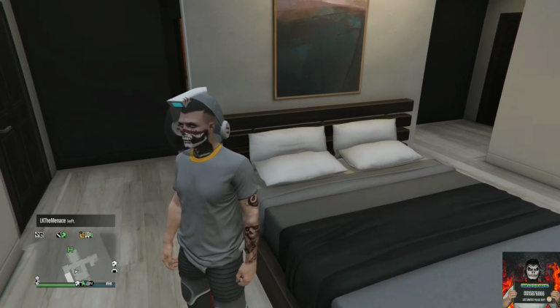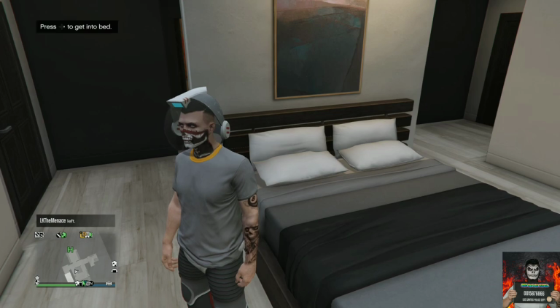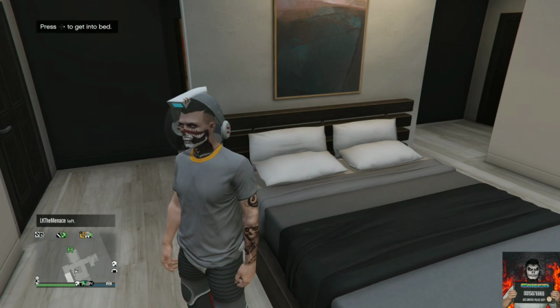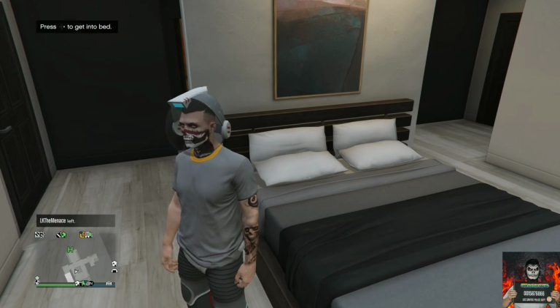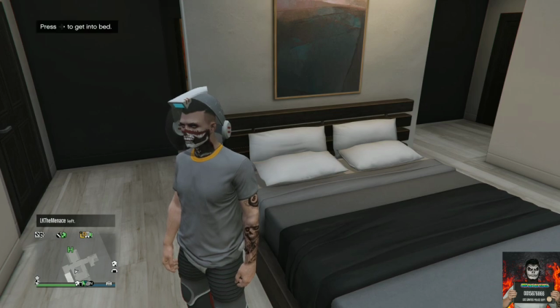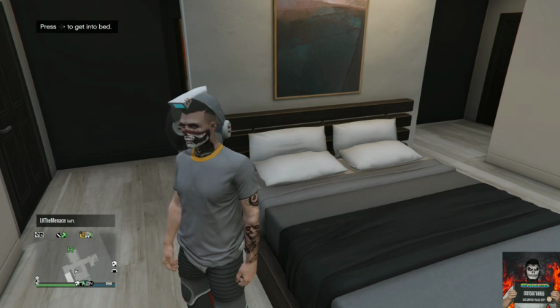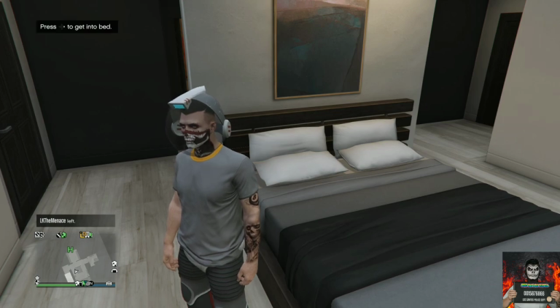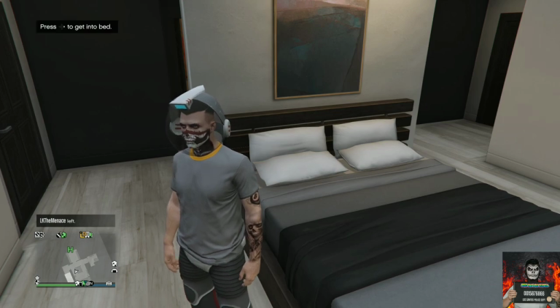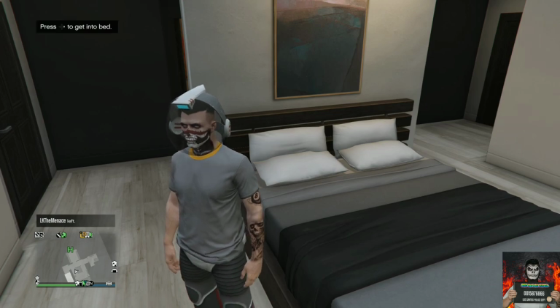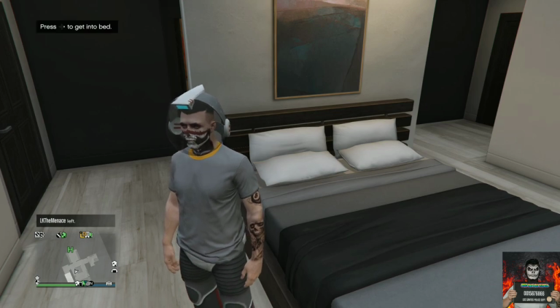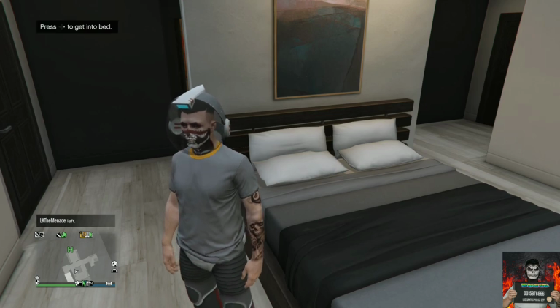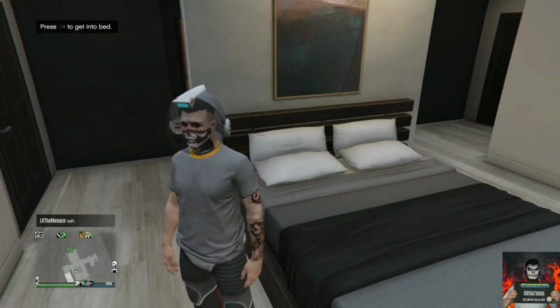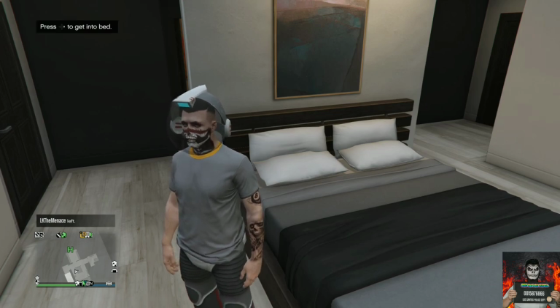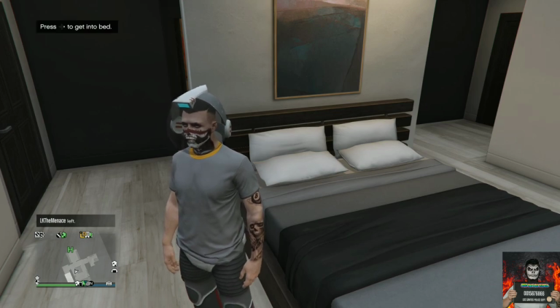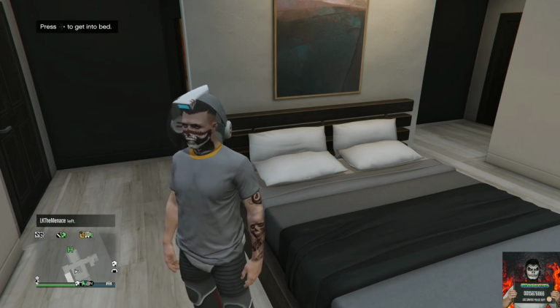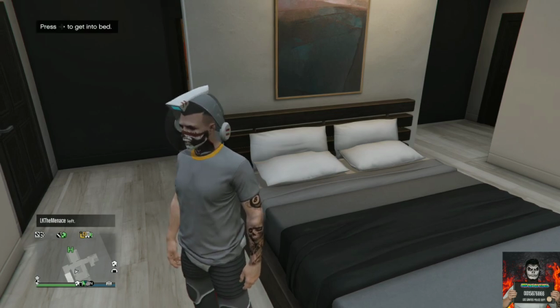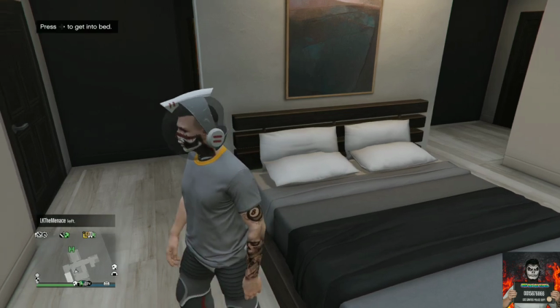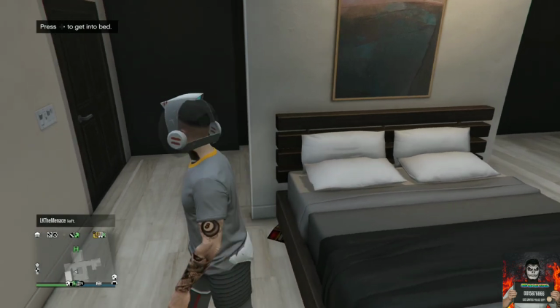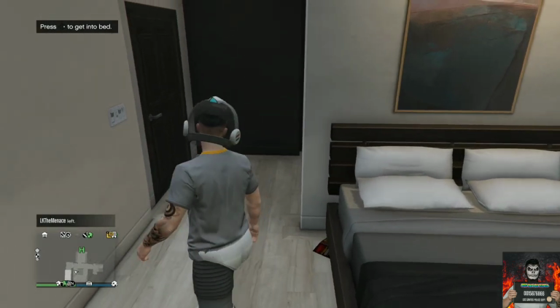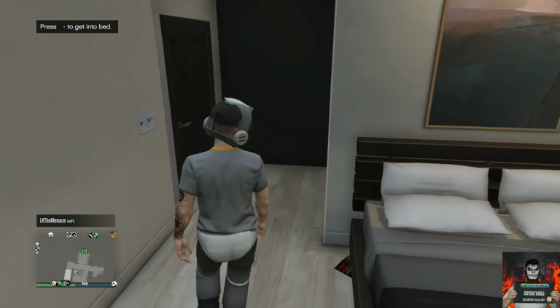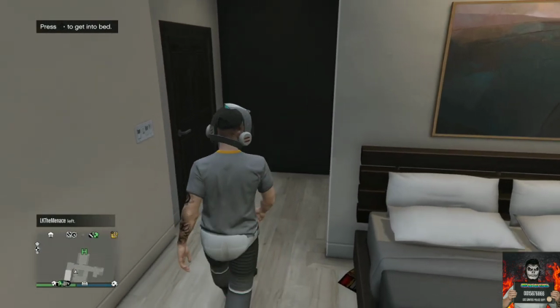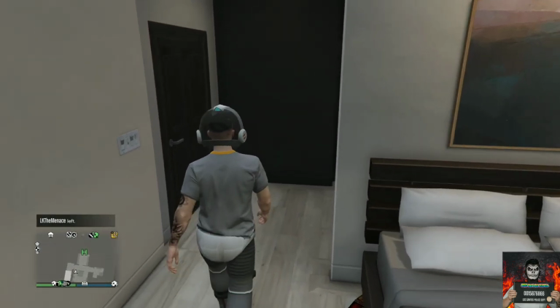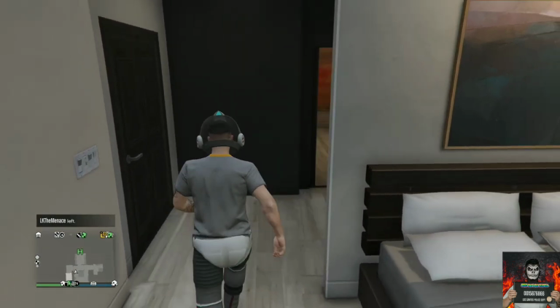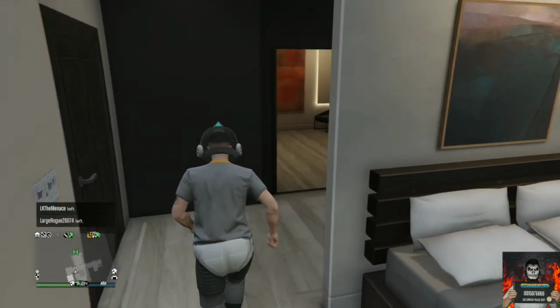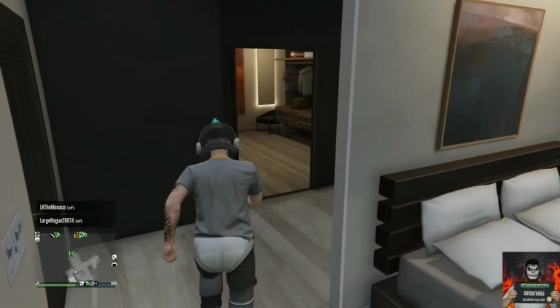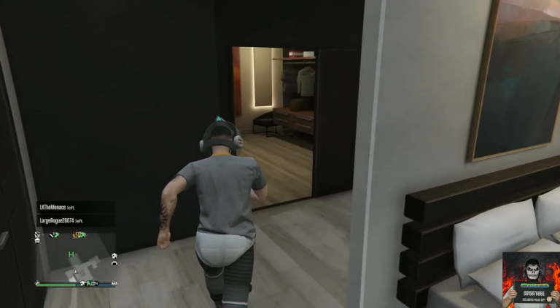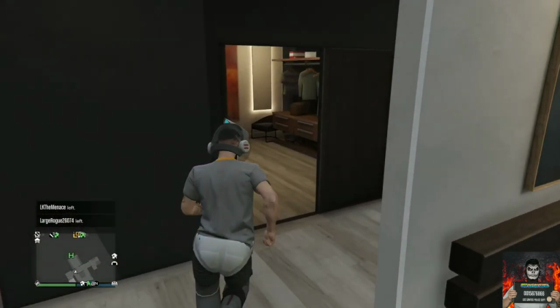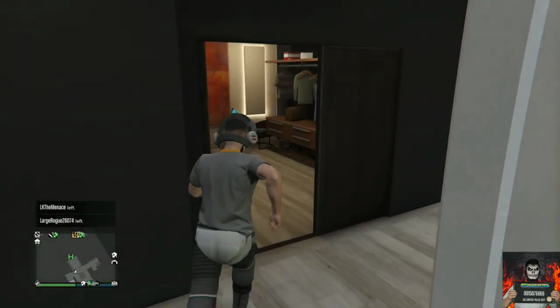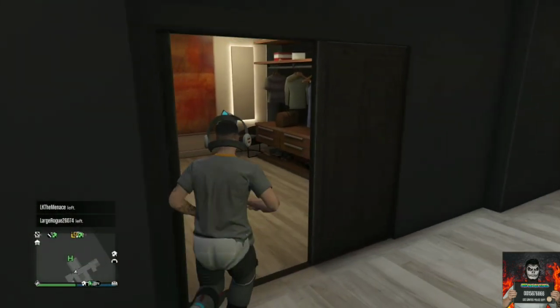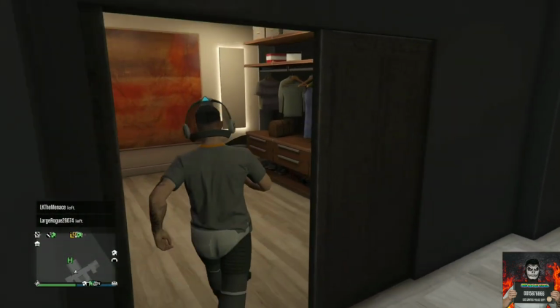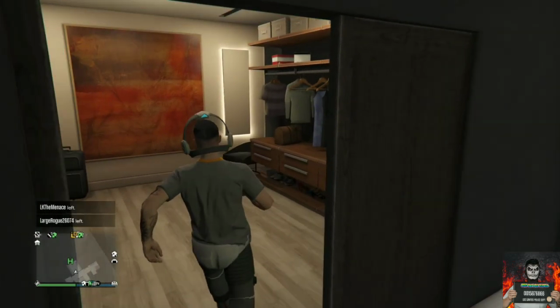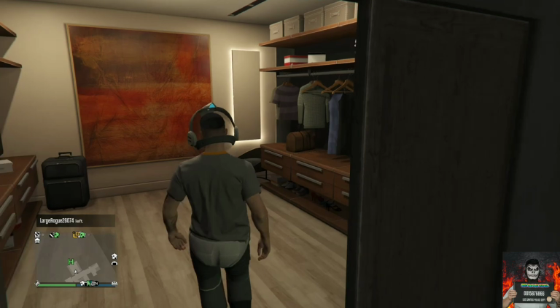If you do not have a crew t-shirt style option, join a random crew and it should appear. Once you have the crew t-shirt, back out, push save and continue. It should load you back into your last session and you should see the retro space pants on. You can save this as an outfit and it does stick.